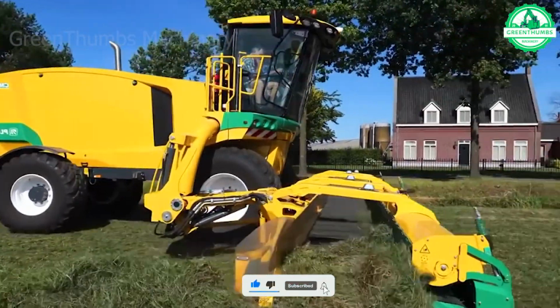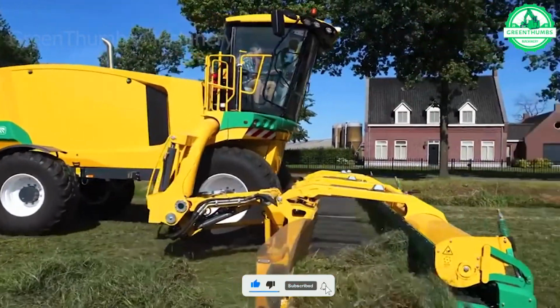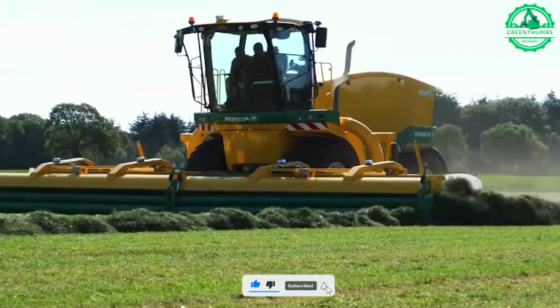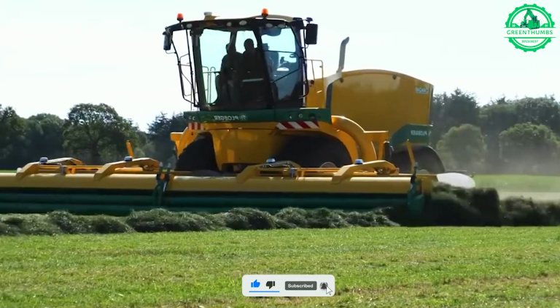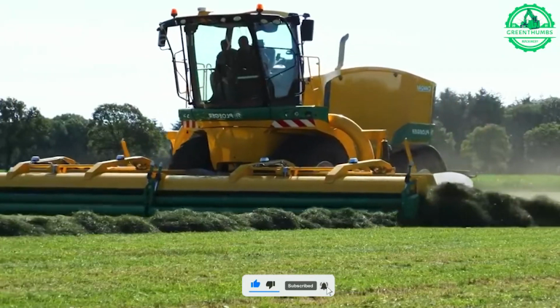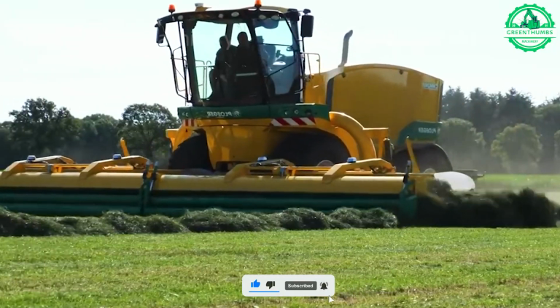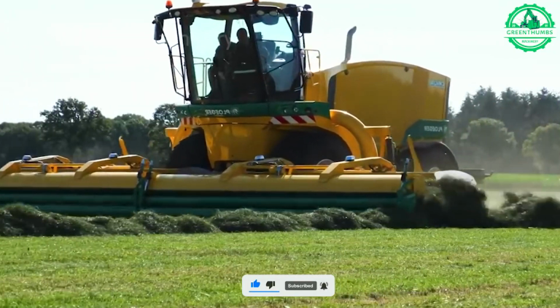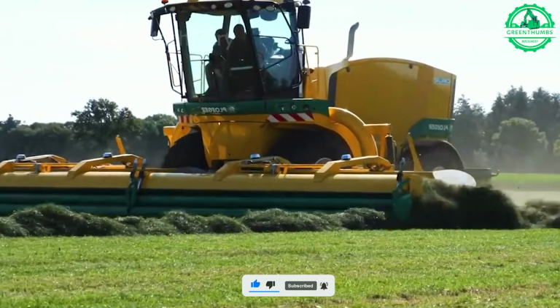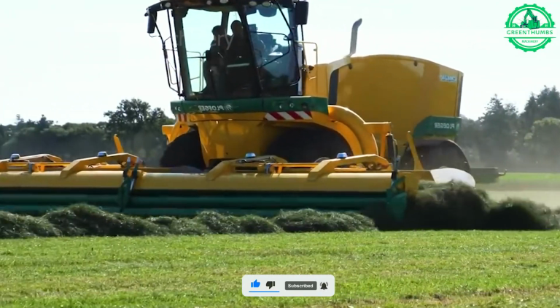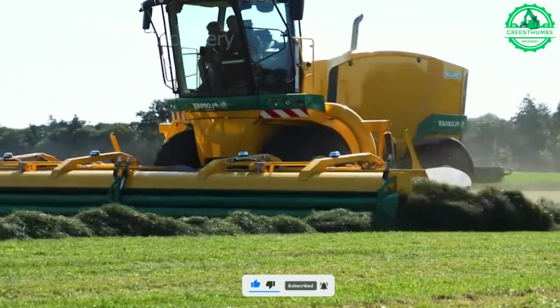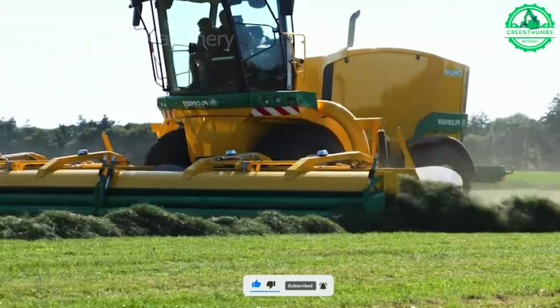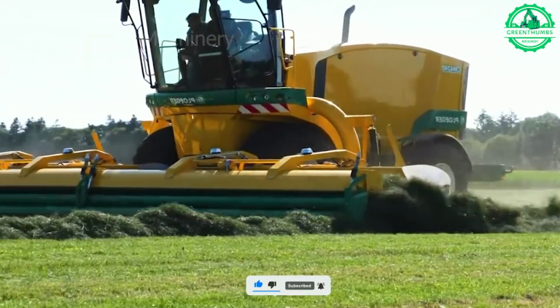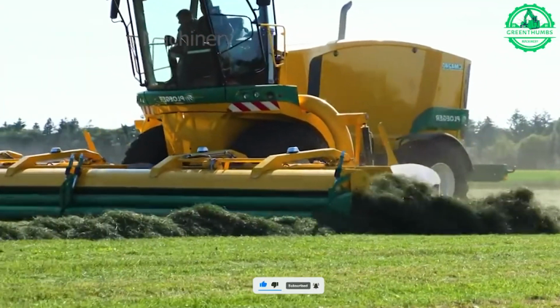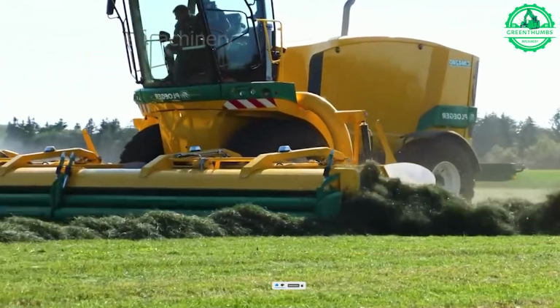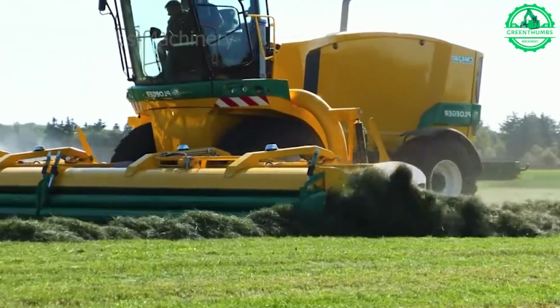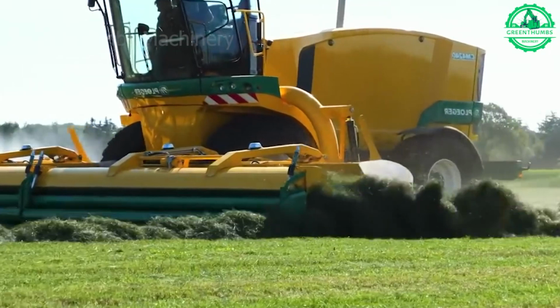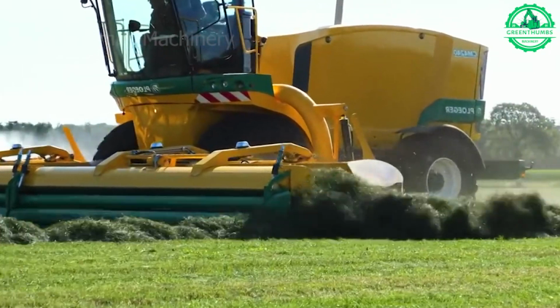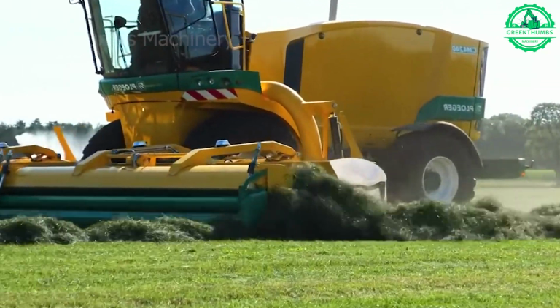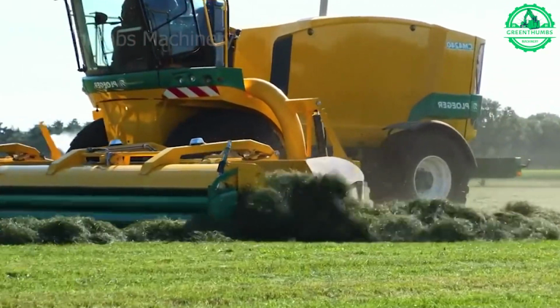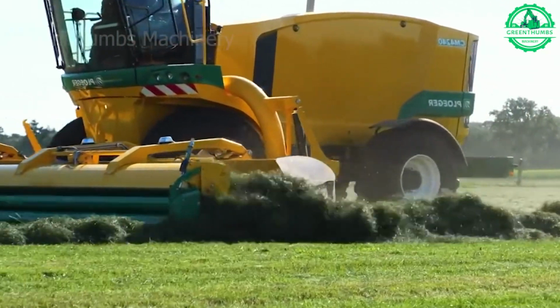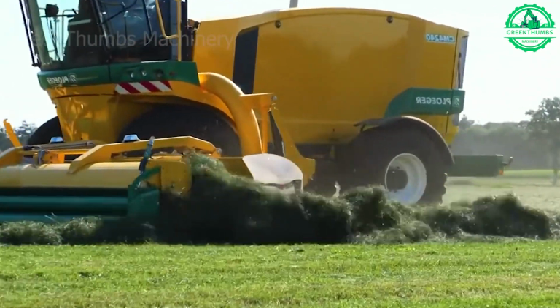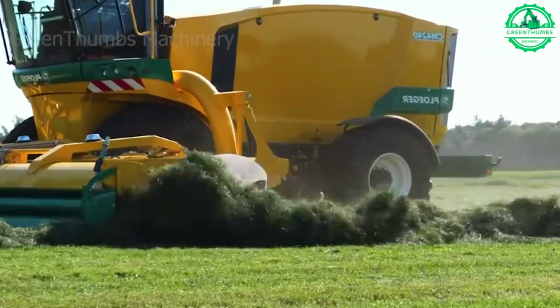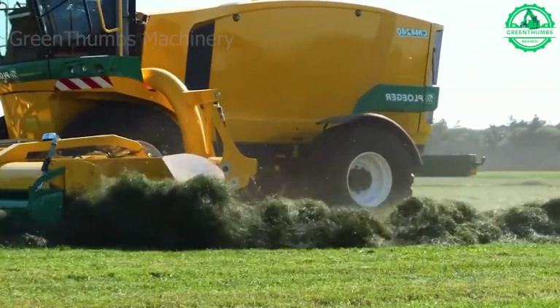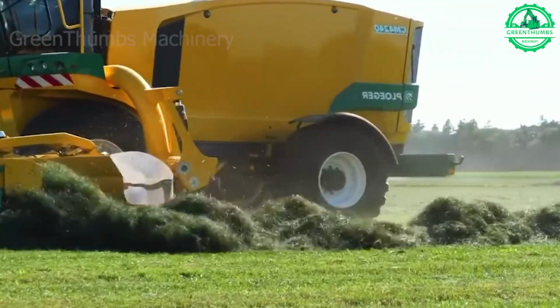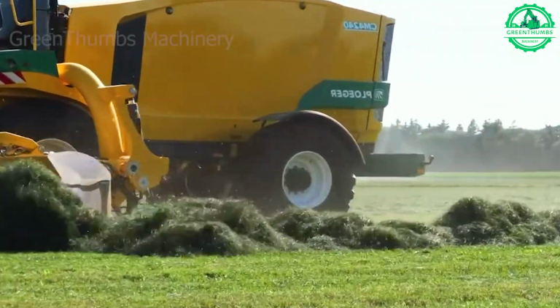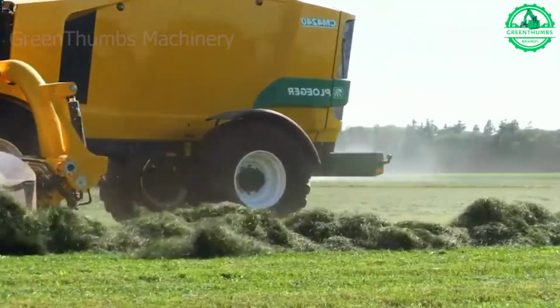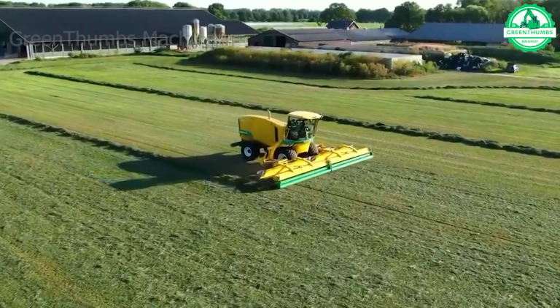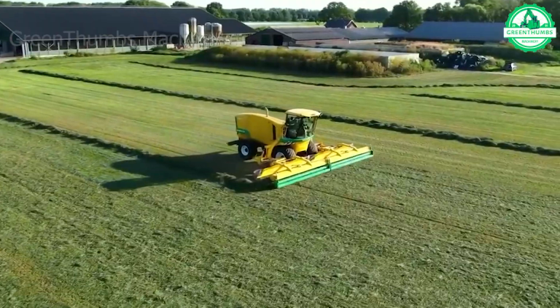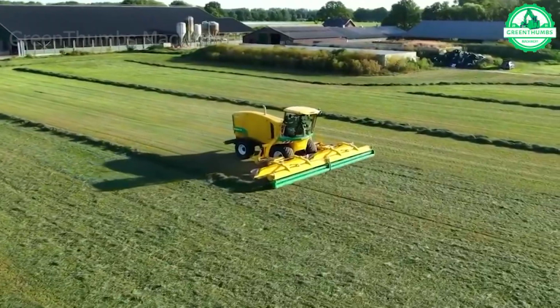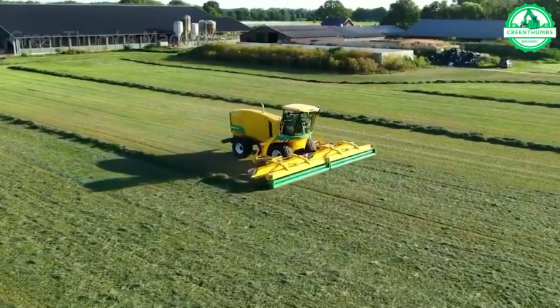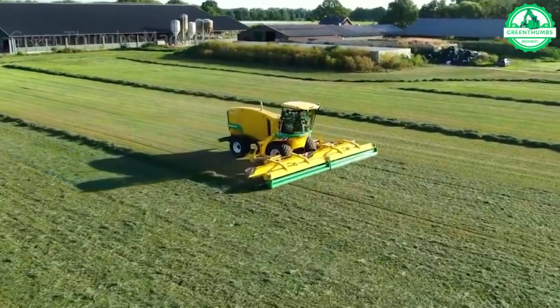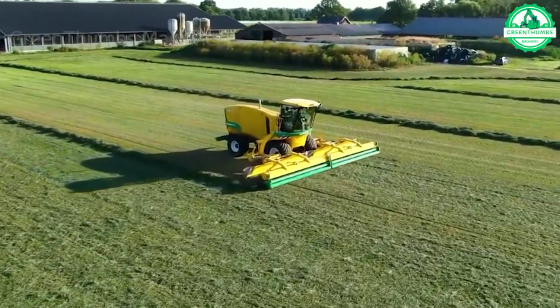This machine compacts hay neatly into neat rows, simplifying agricultural cultivation with ease.